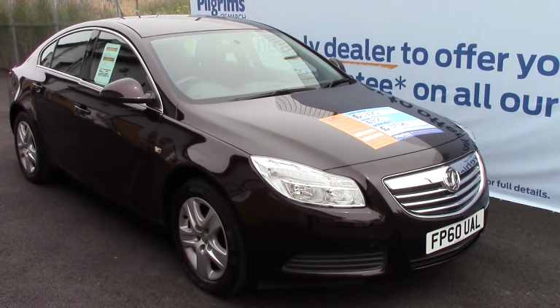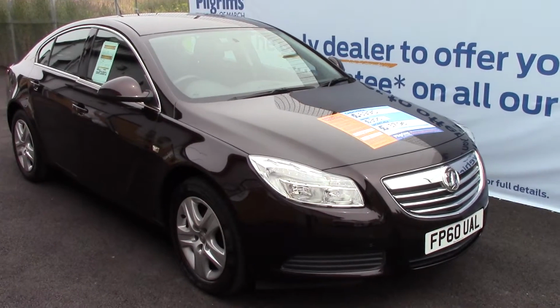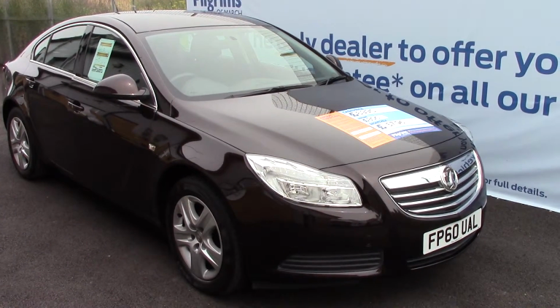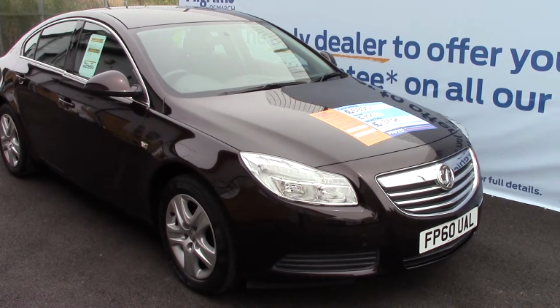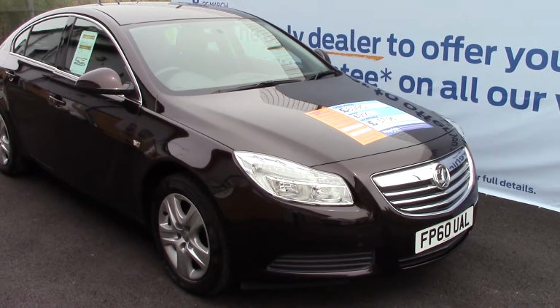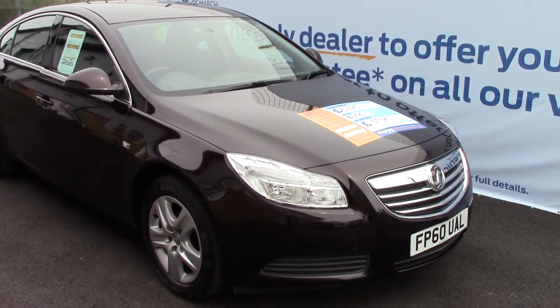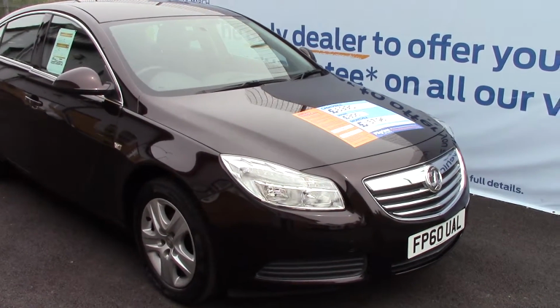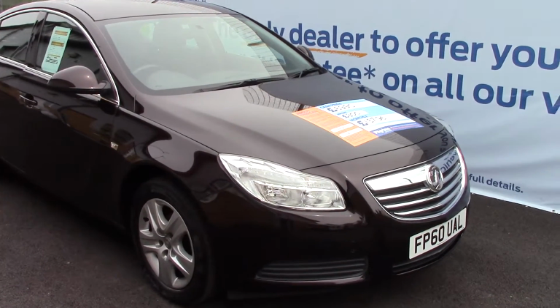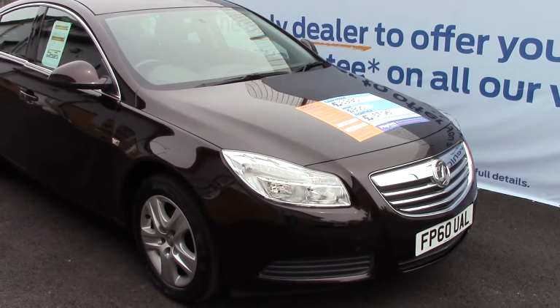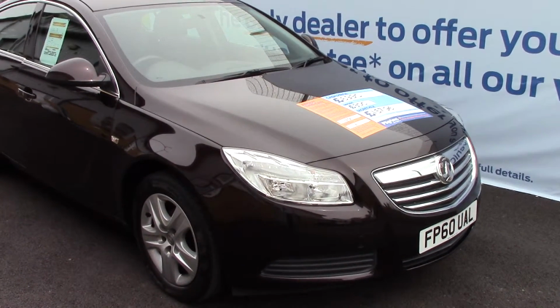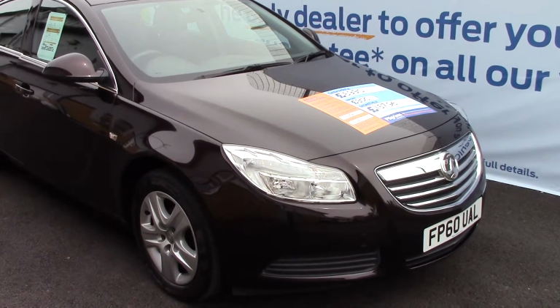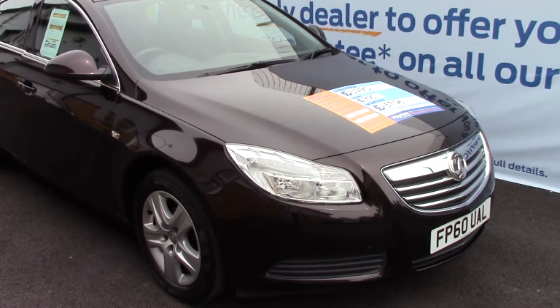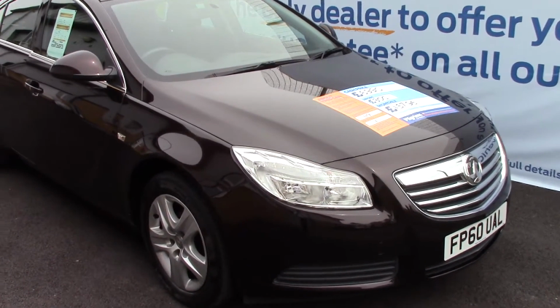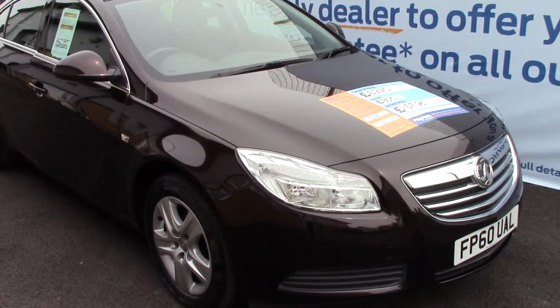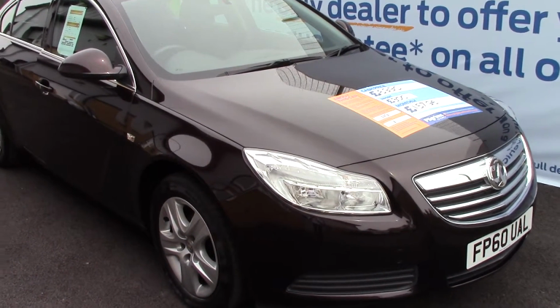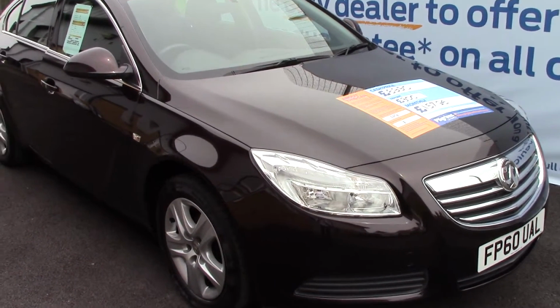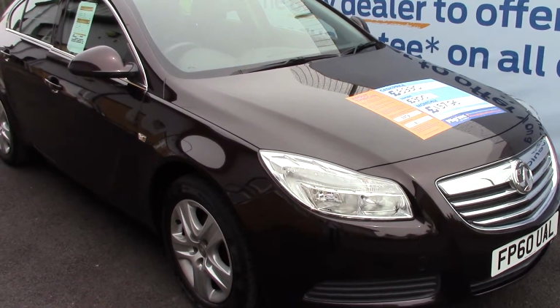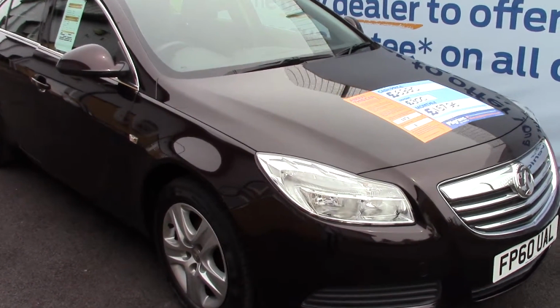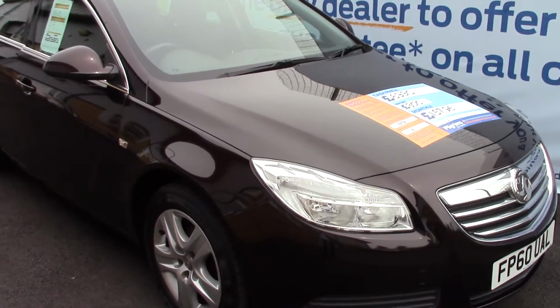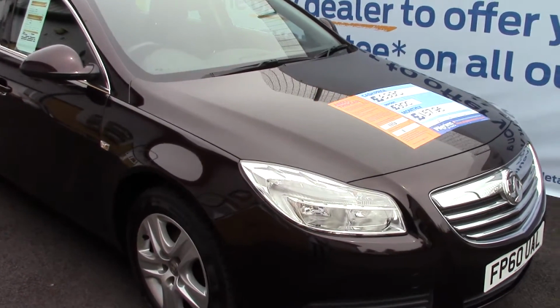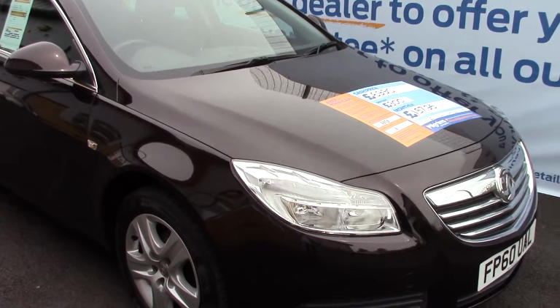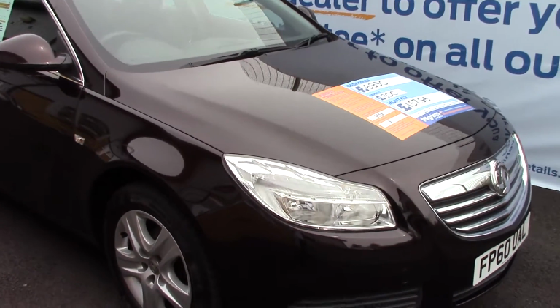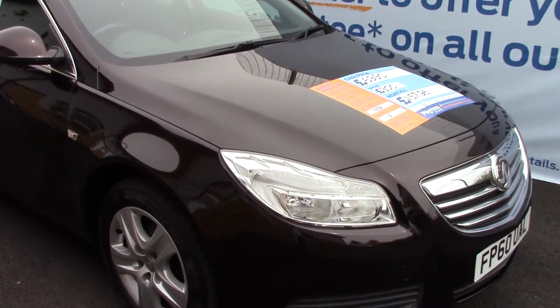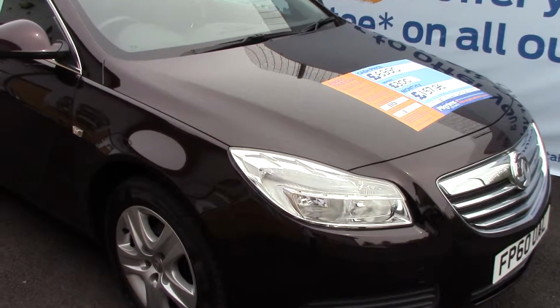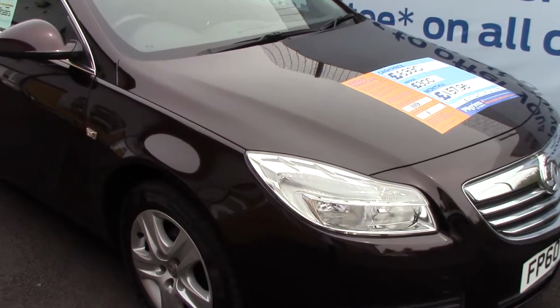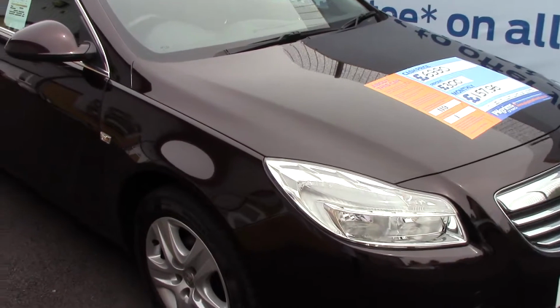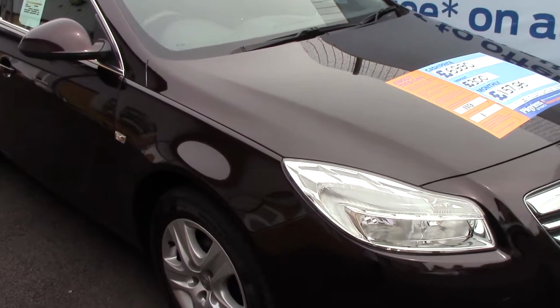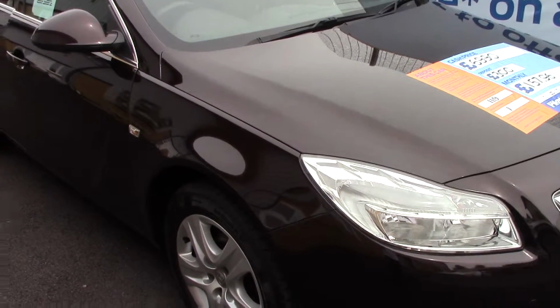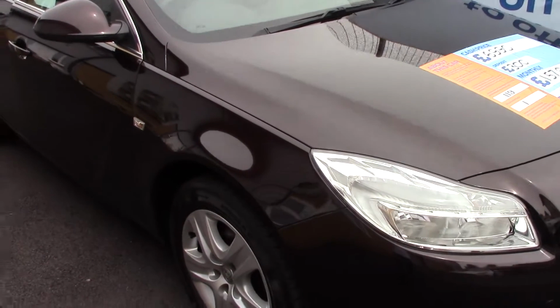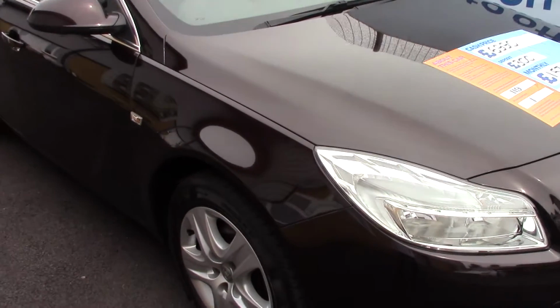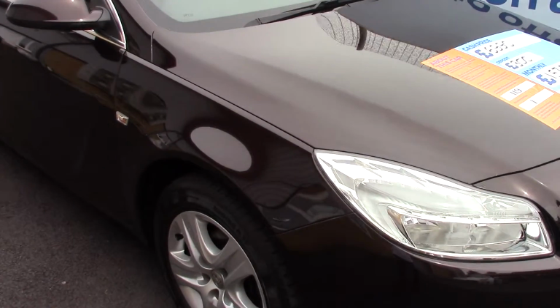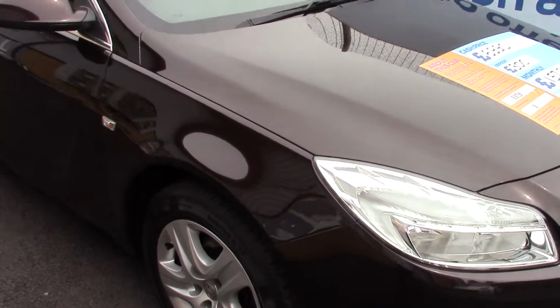Welcome to Pilgrims. I'm going to show you around and talk about this Vauxhall Insignia.